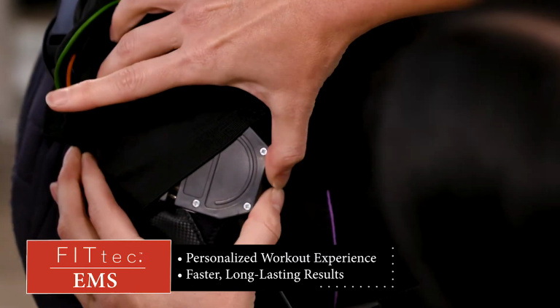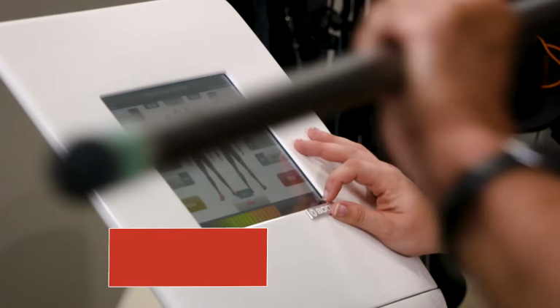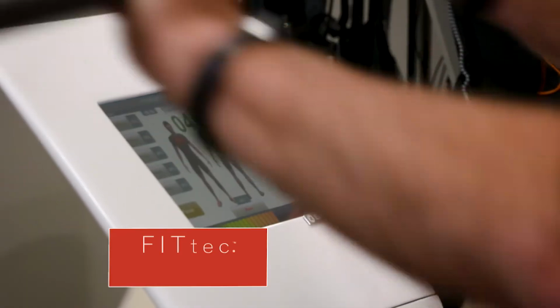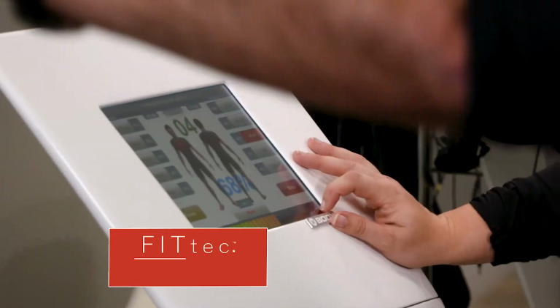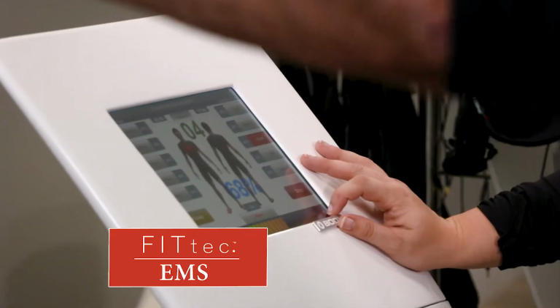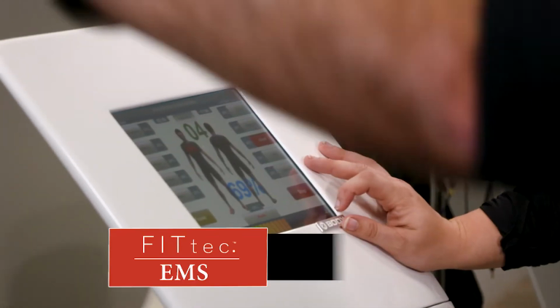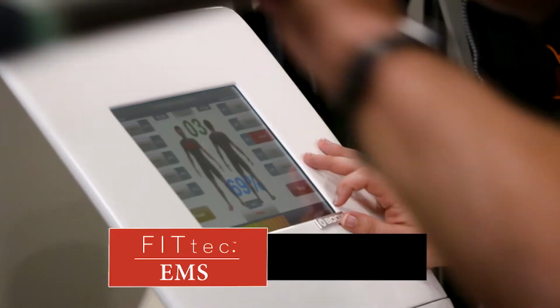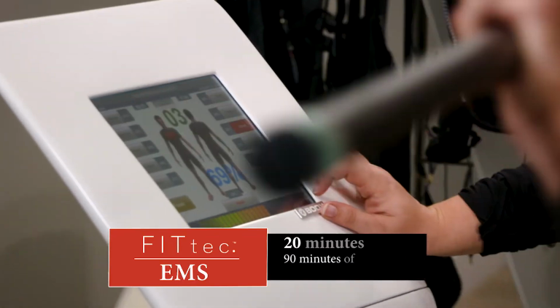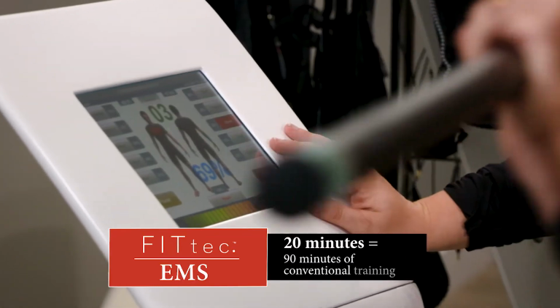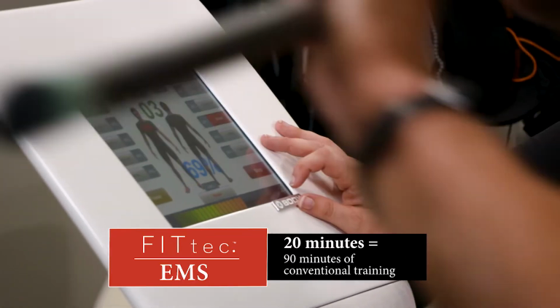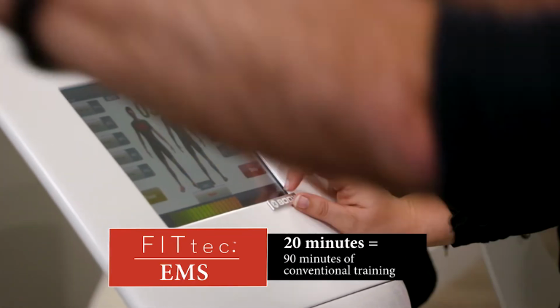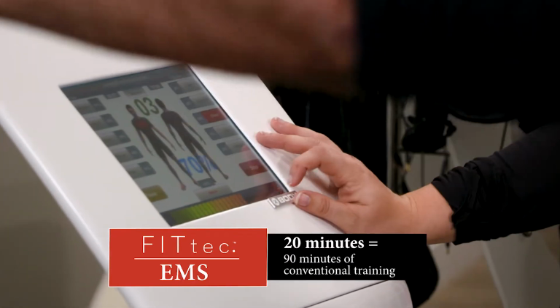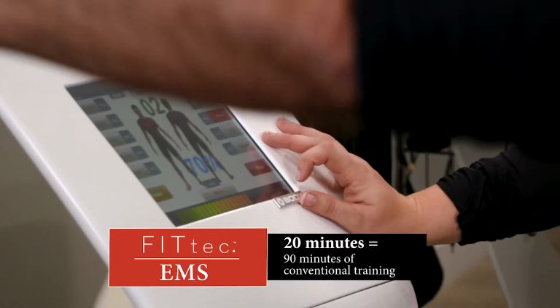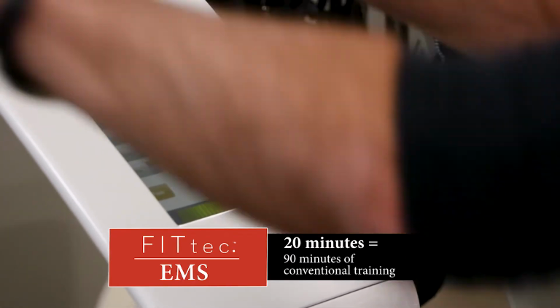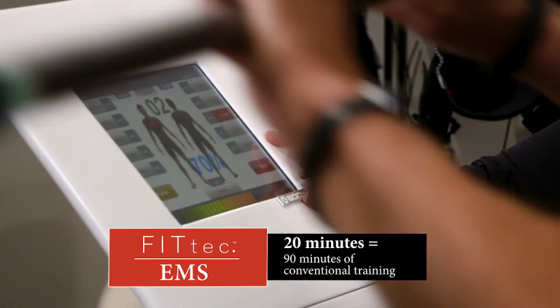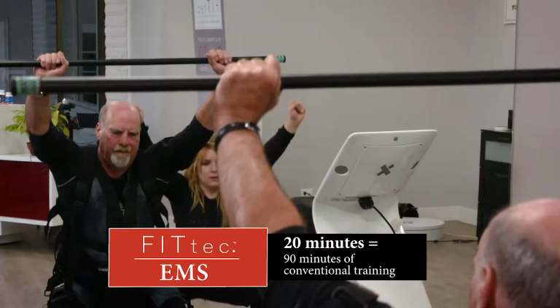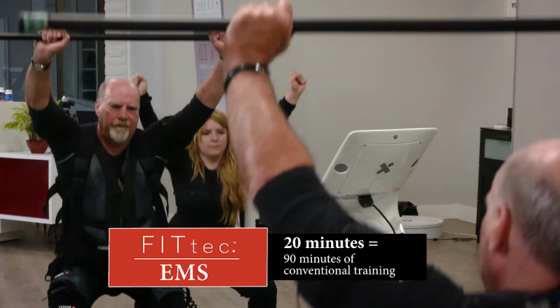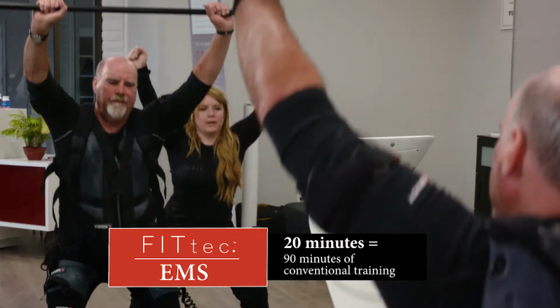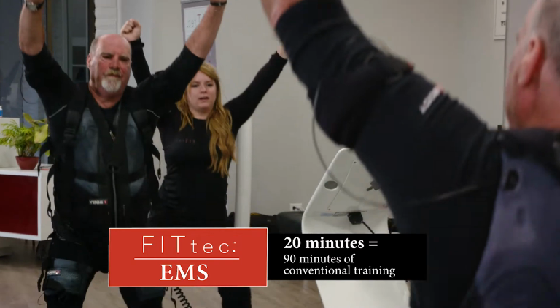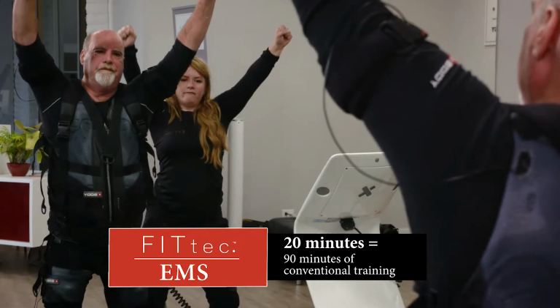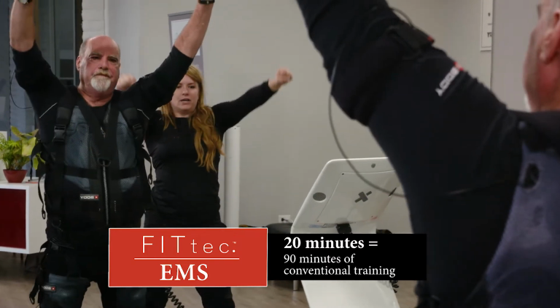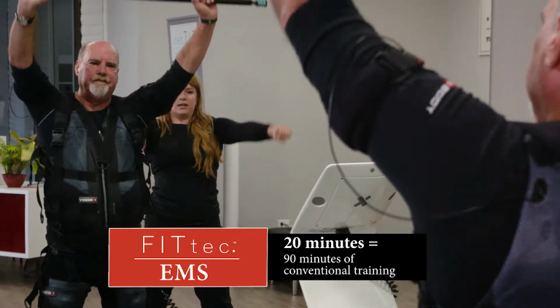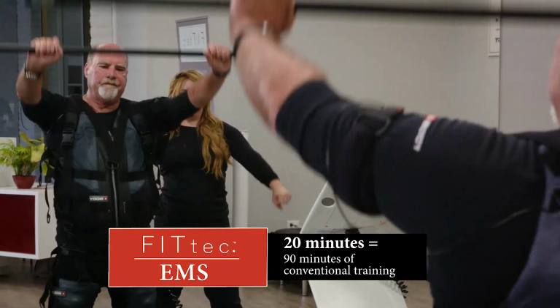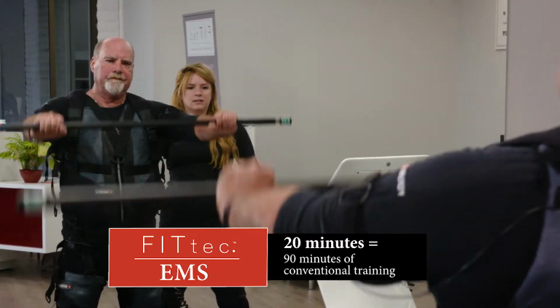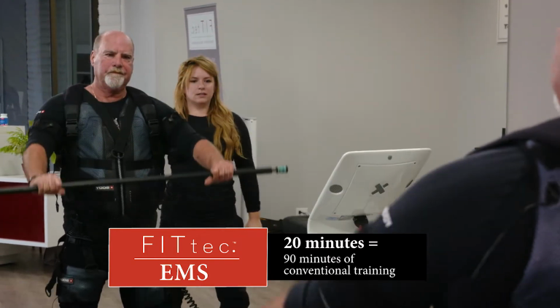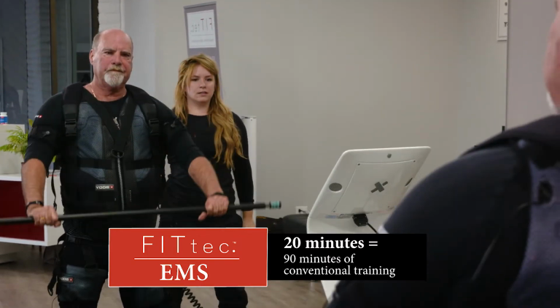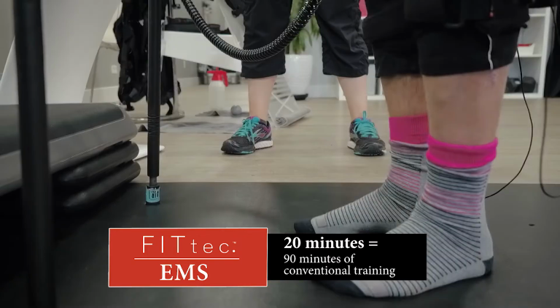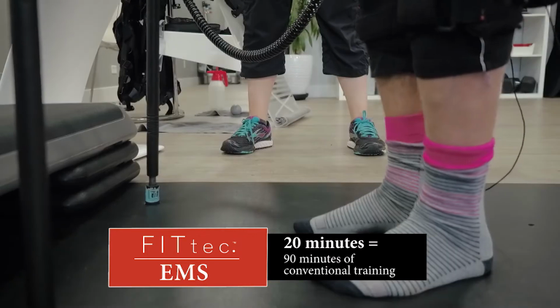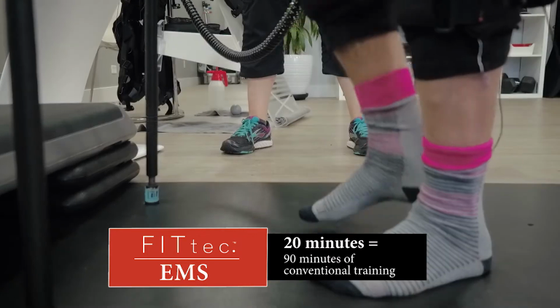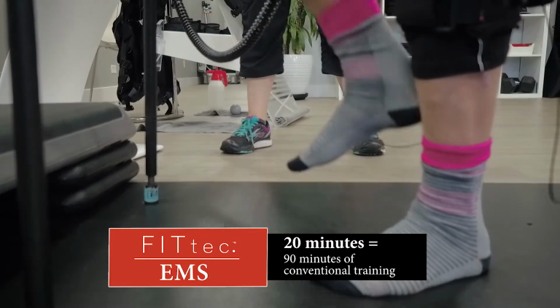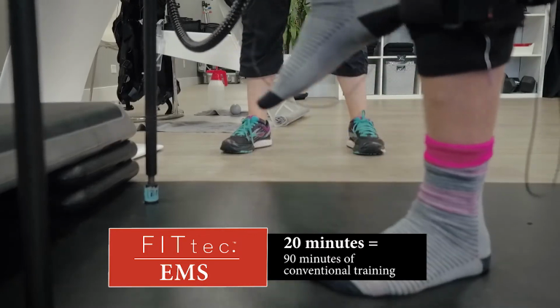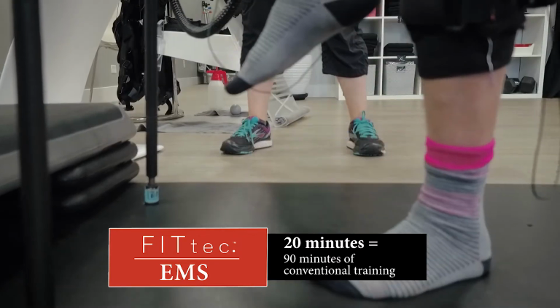A 20-minute full-body FitTech workout is equivalent to 90 minutes of conventional gym training.